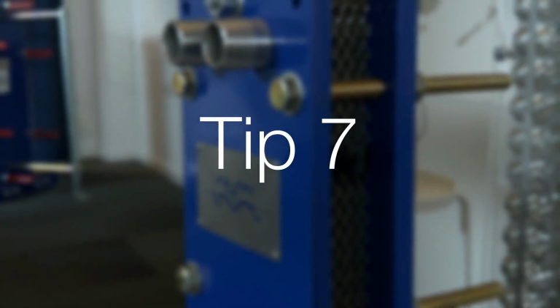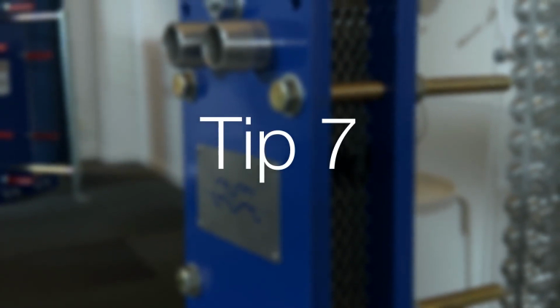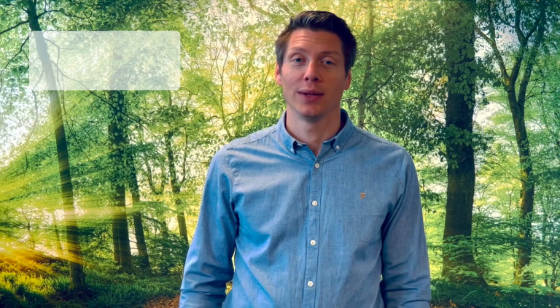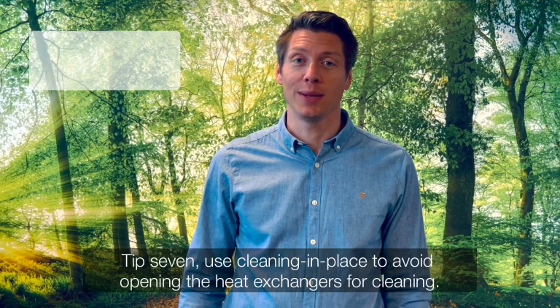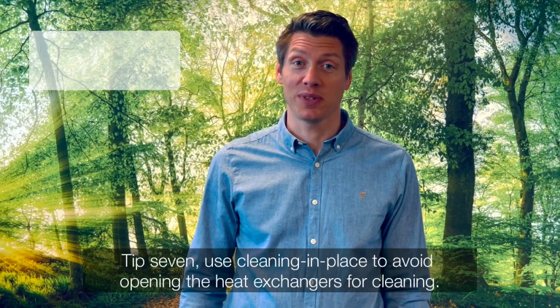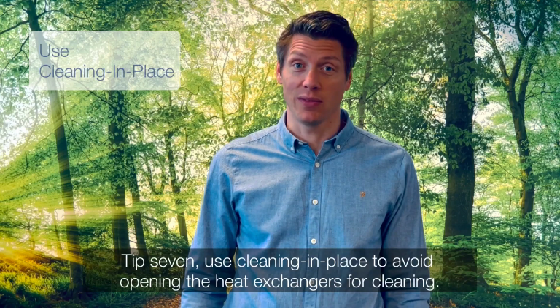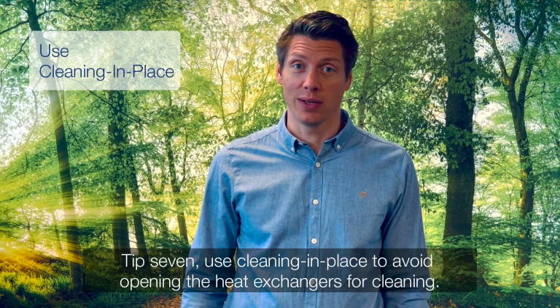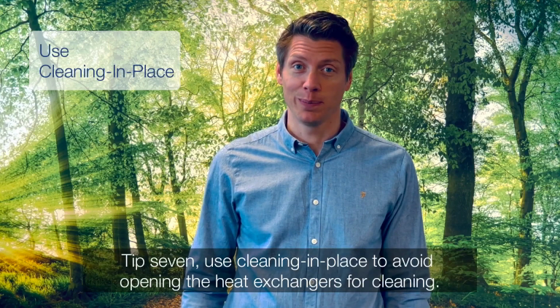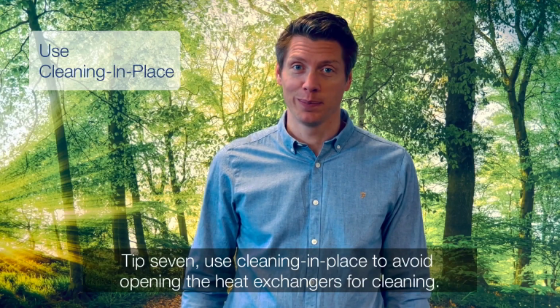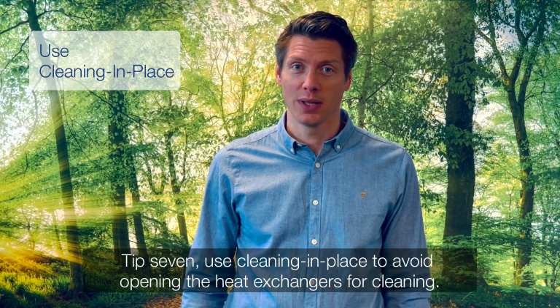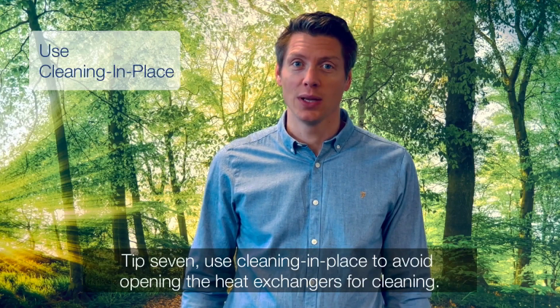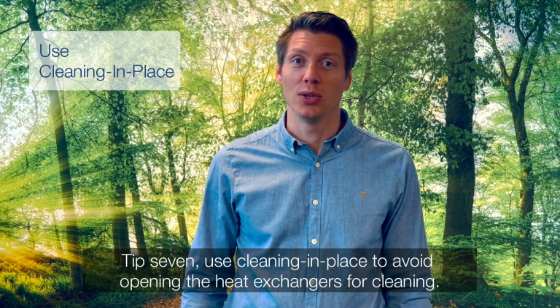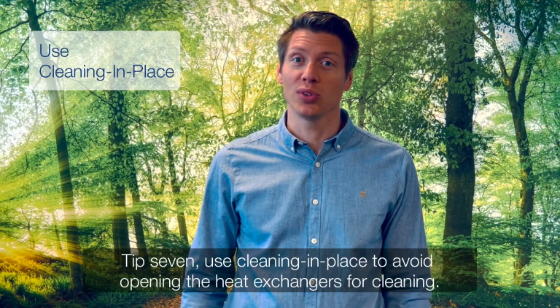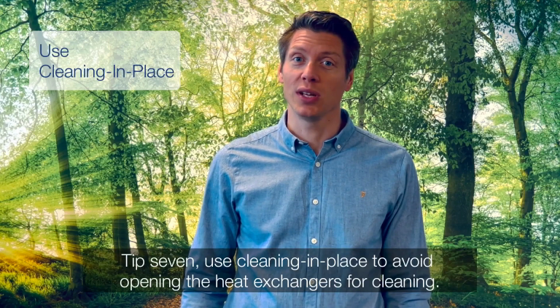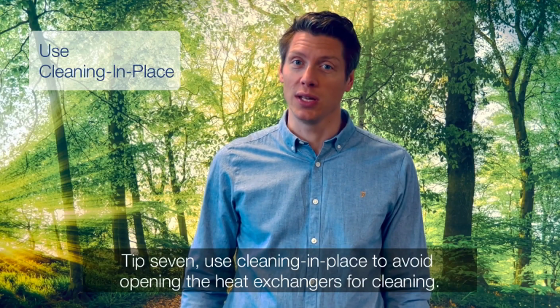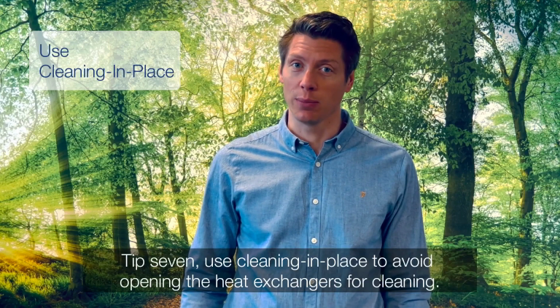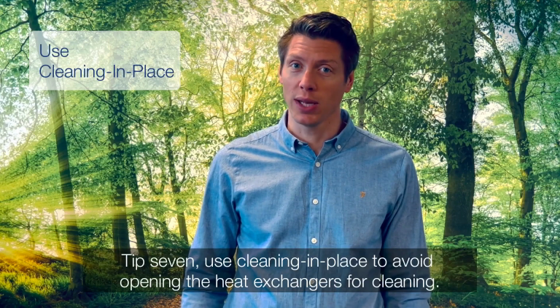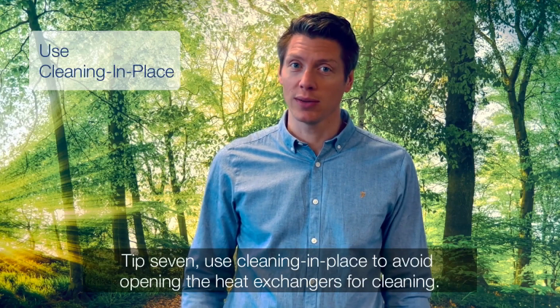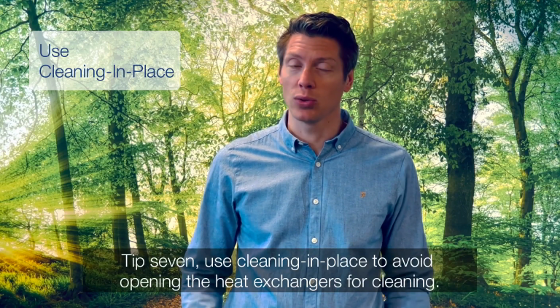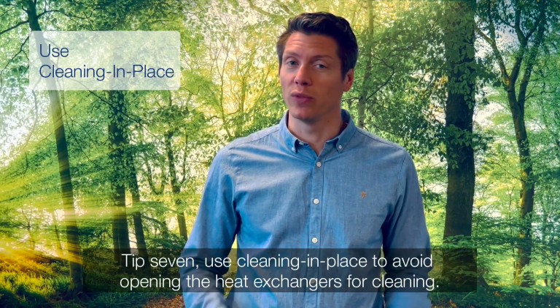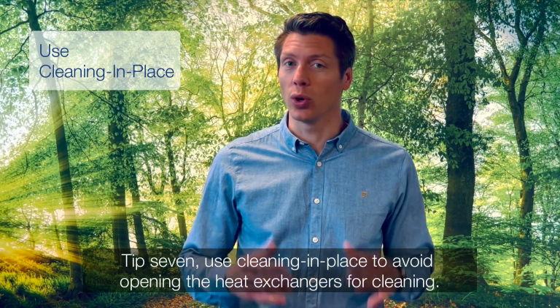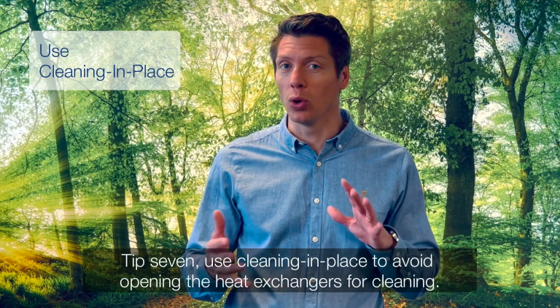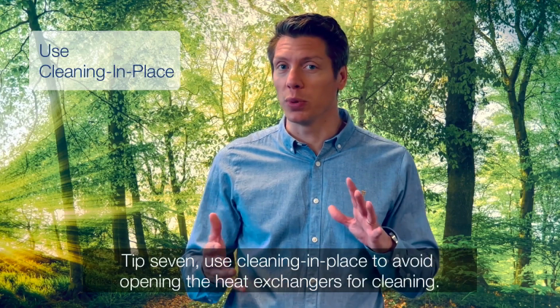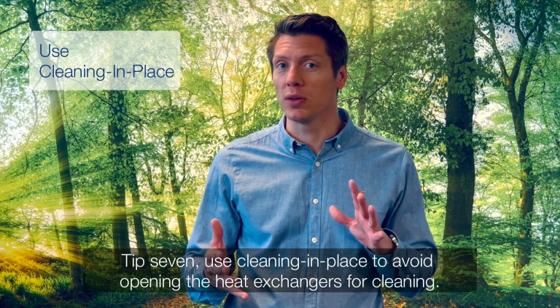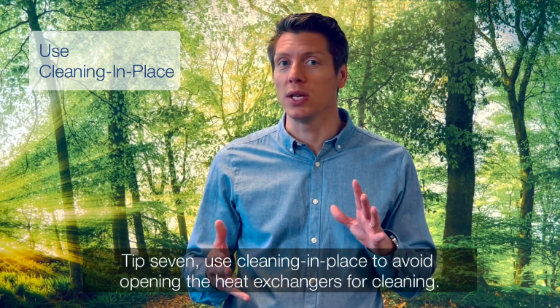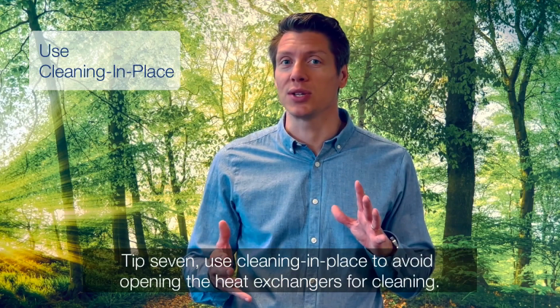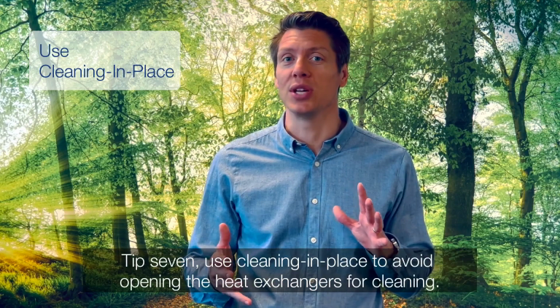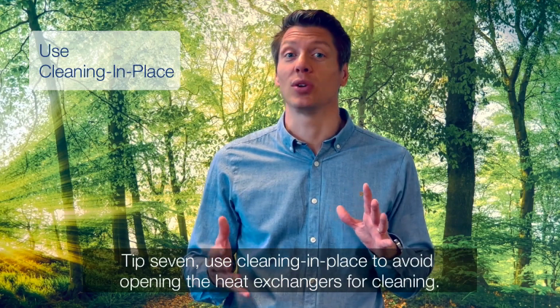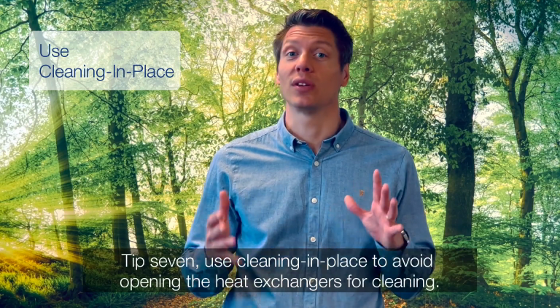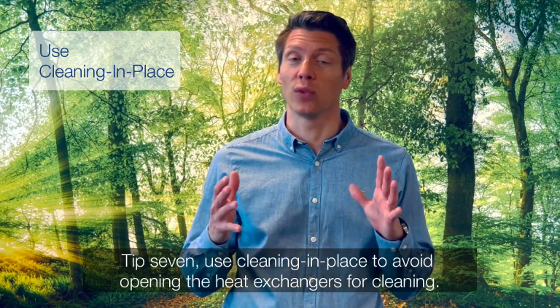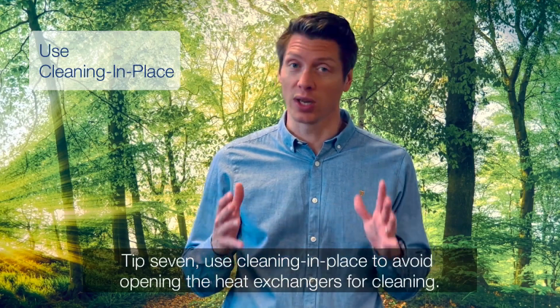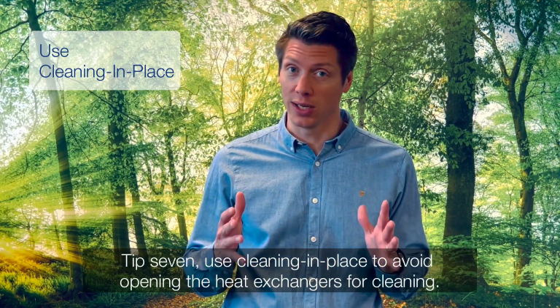Tip 7. Use cleaning in place to avoid opening the heat exchangers for cleaning.